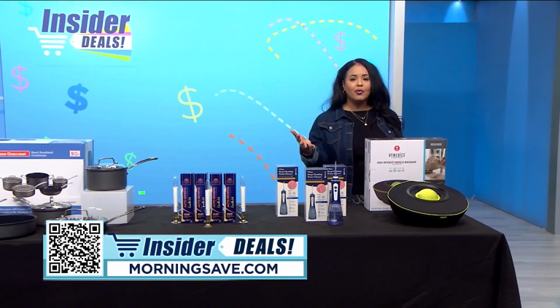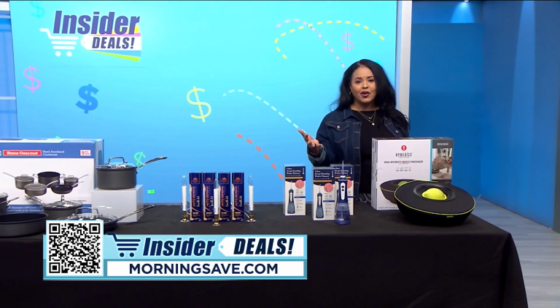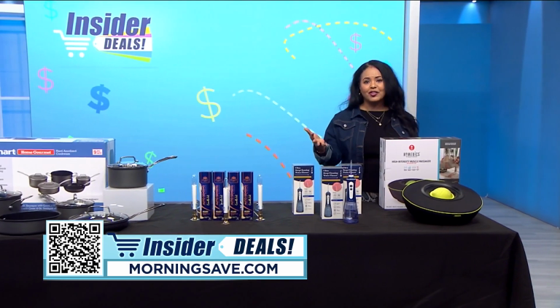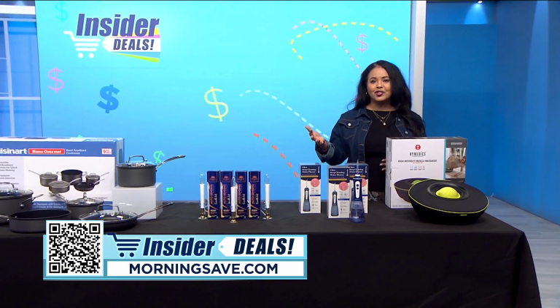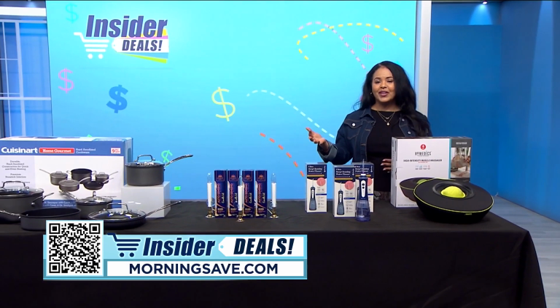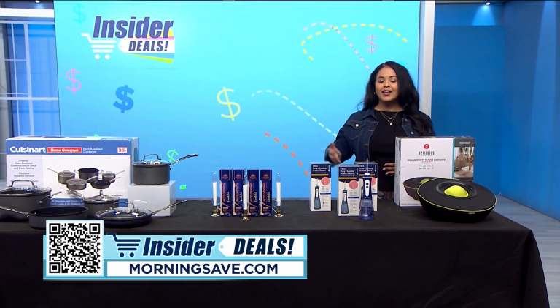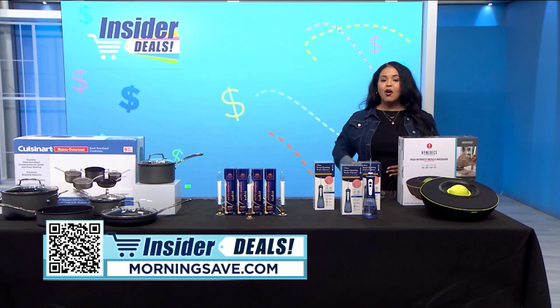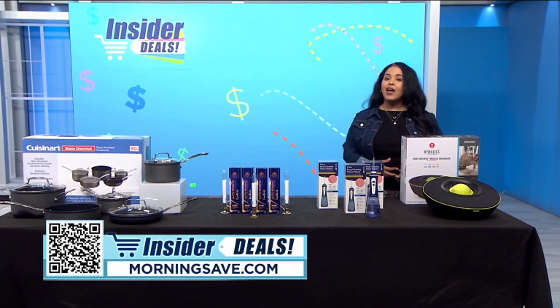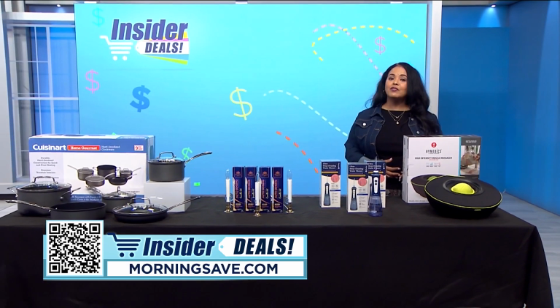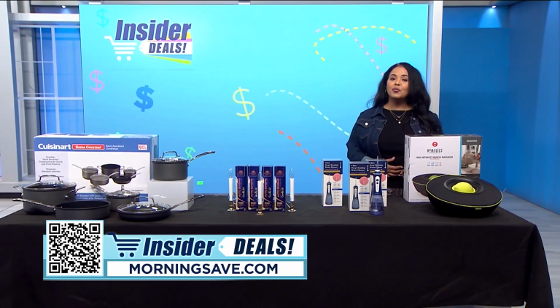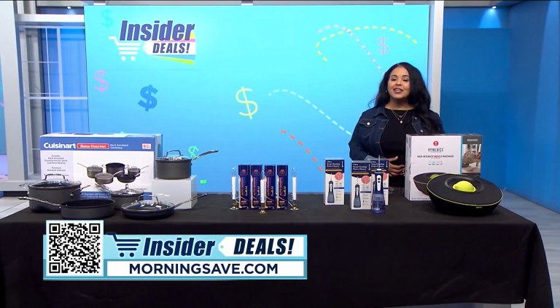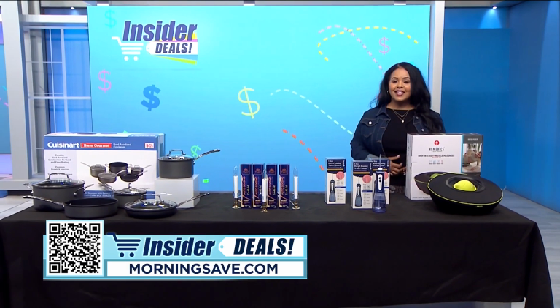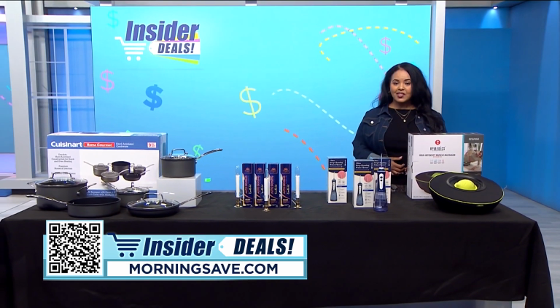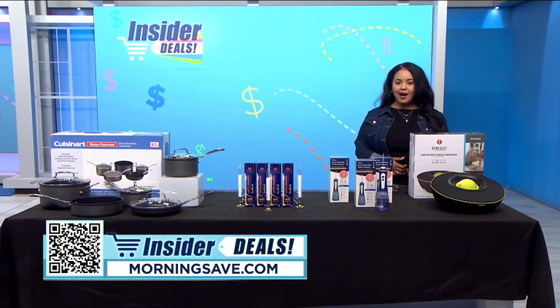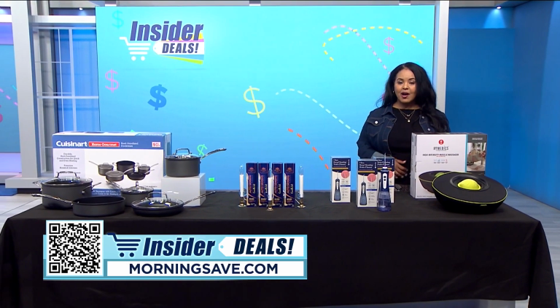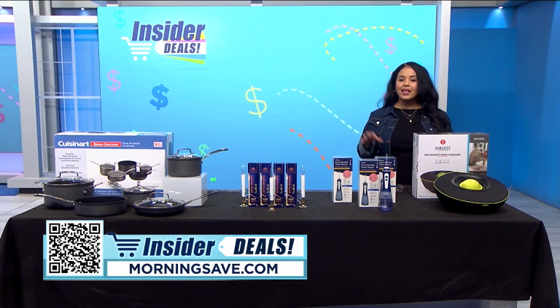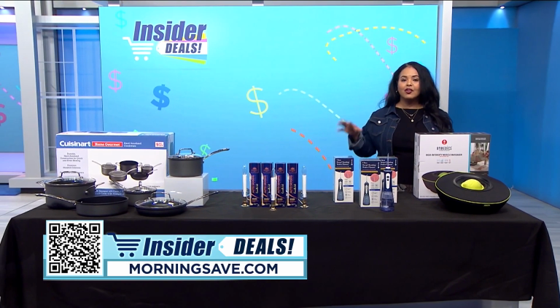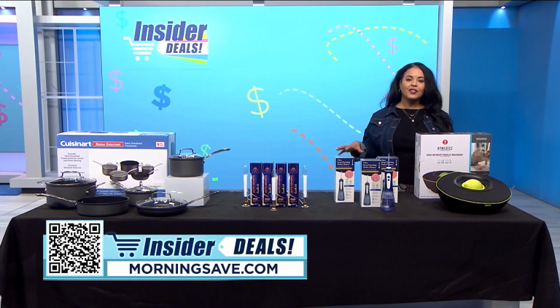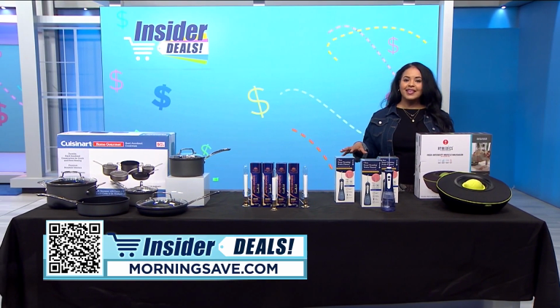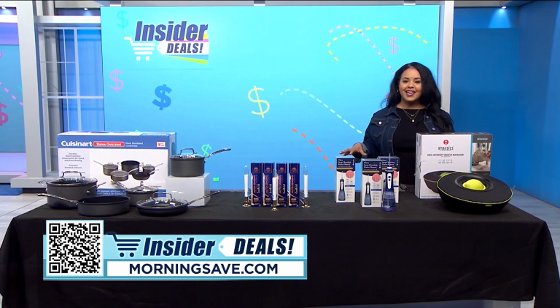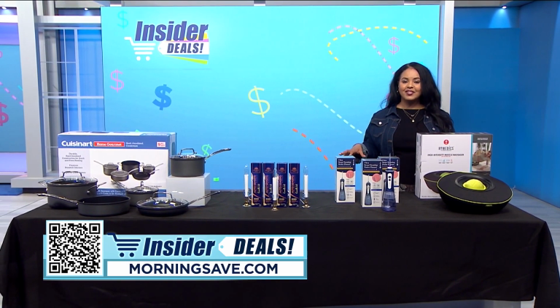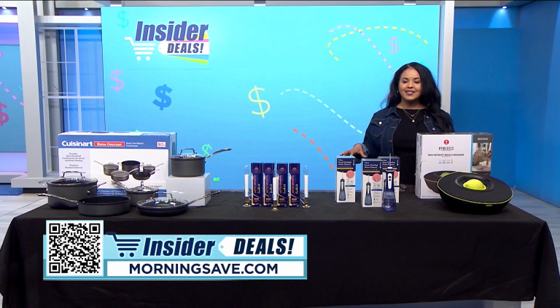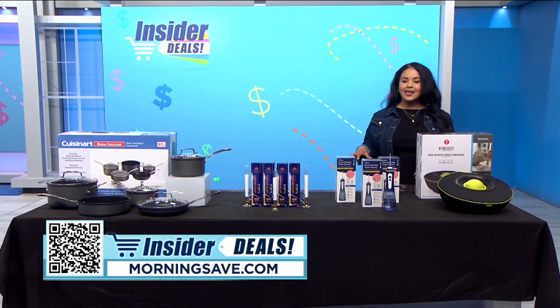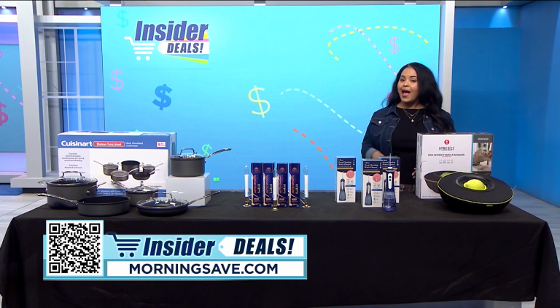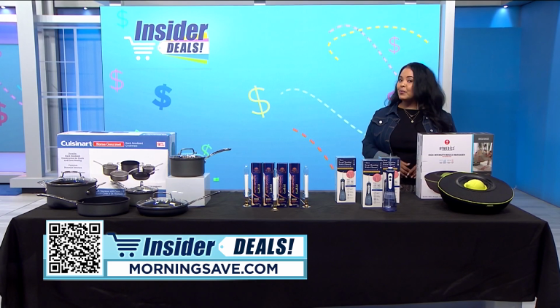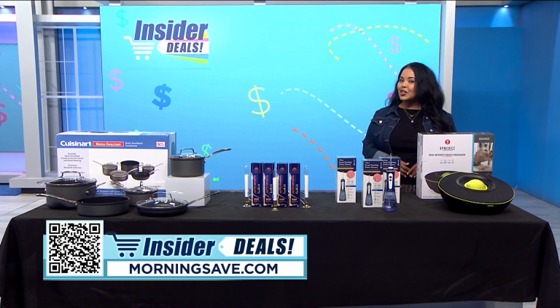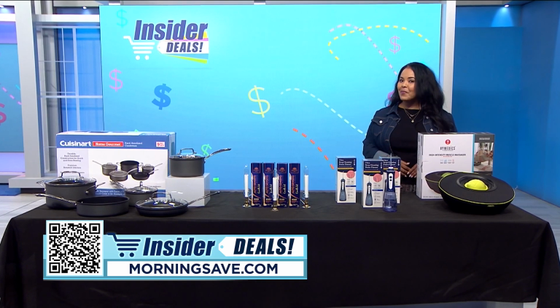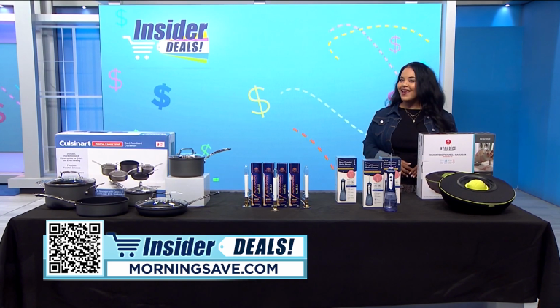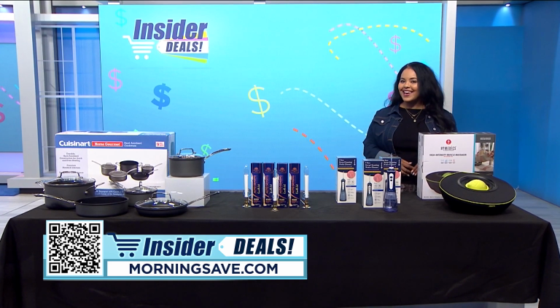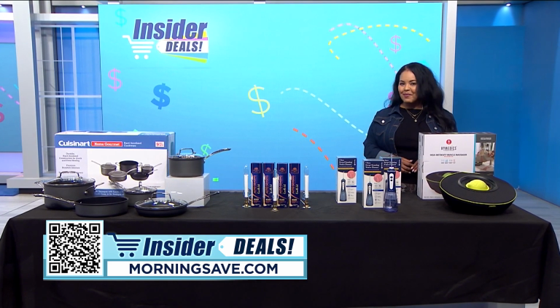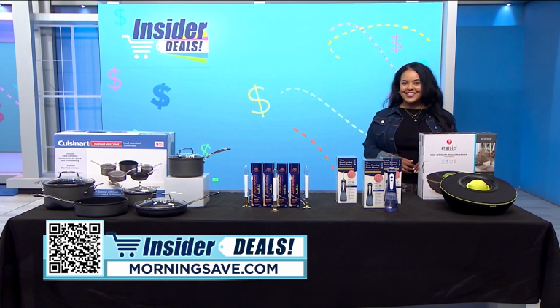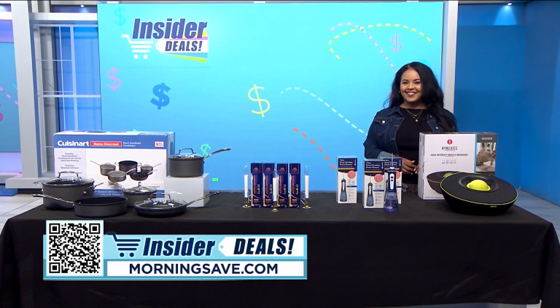To start saving on these fabulous deals, just scan the QR code on your screen or head over to morningsave.com and look for the insider deals. Happy shopping and happy saving!